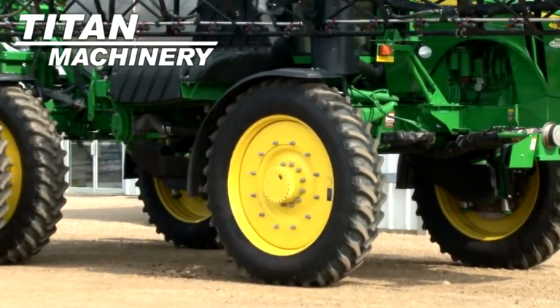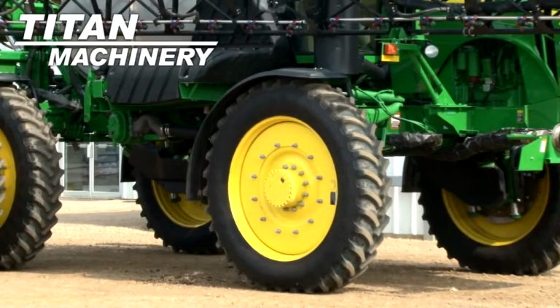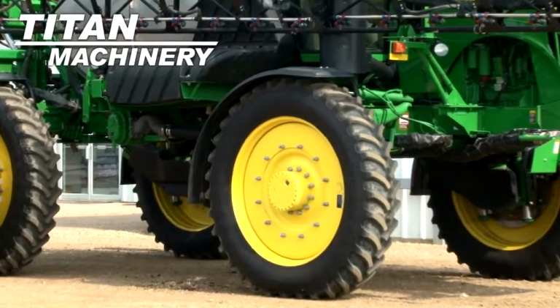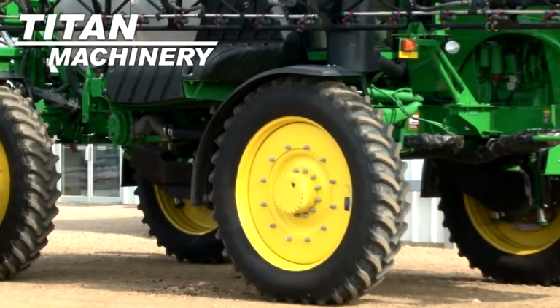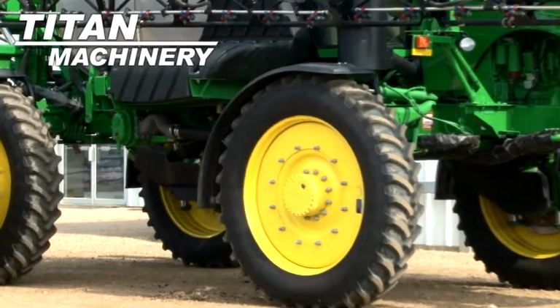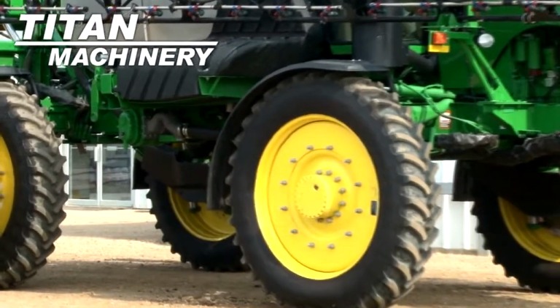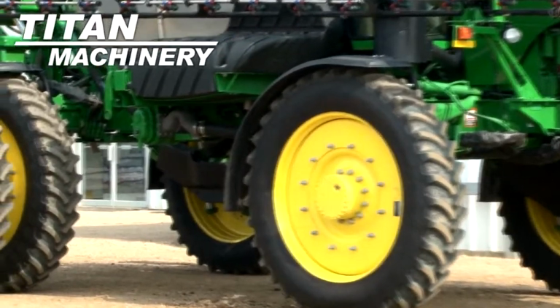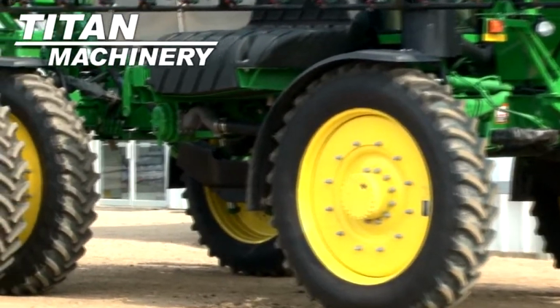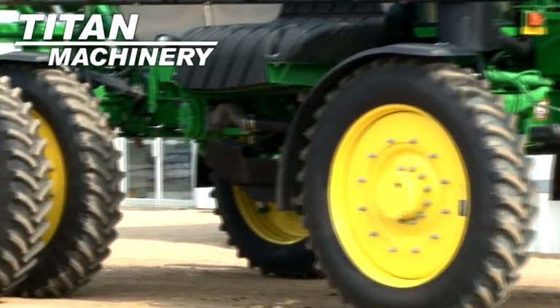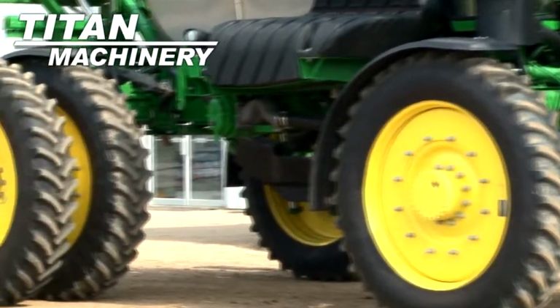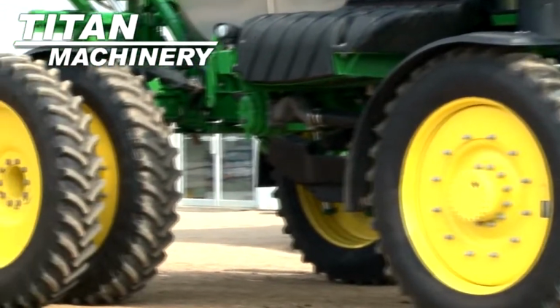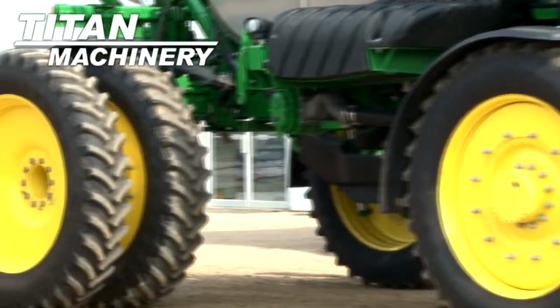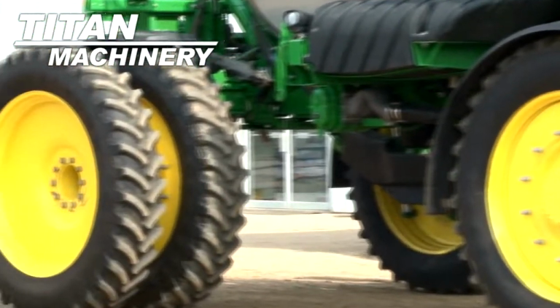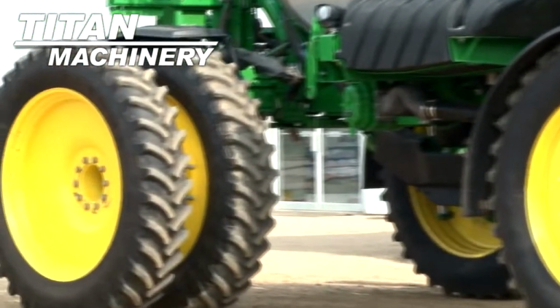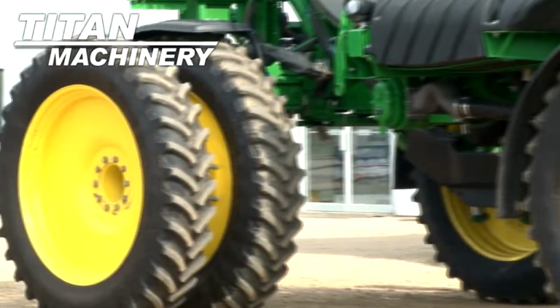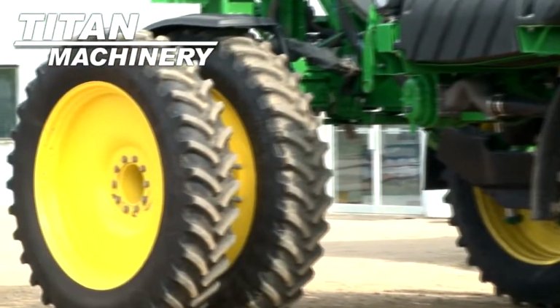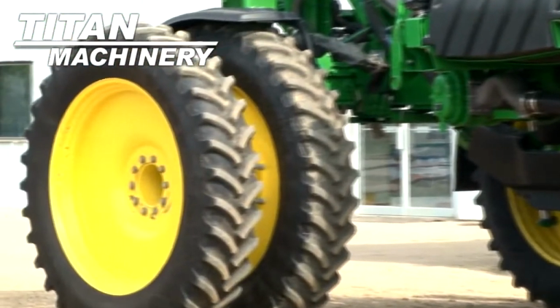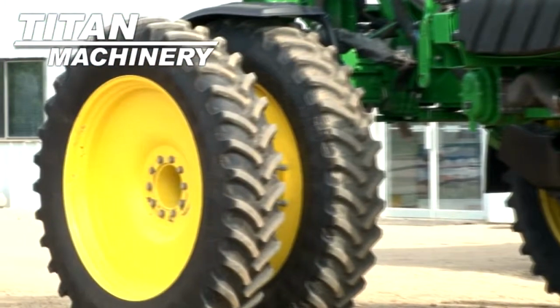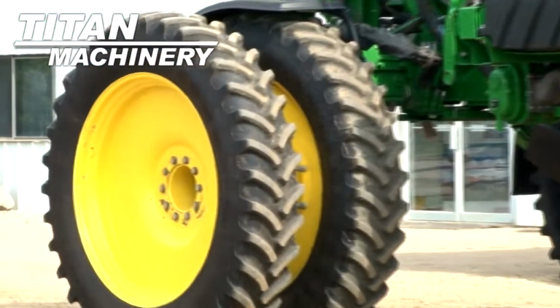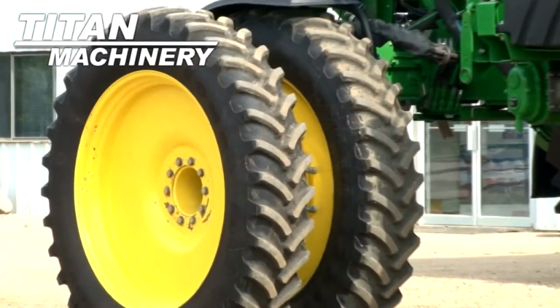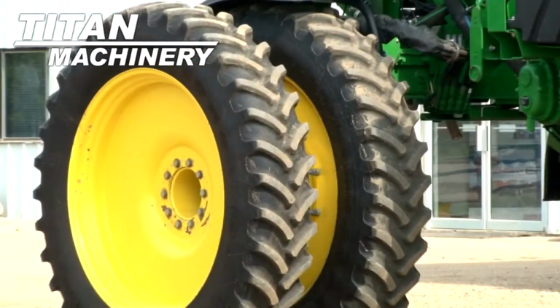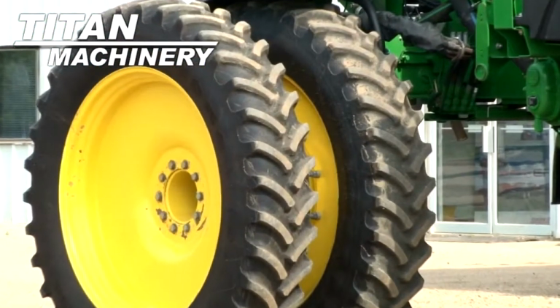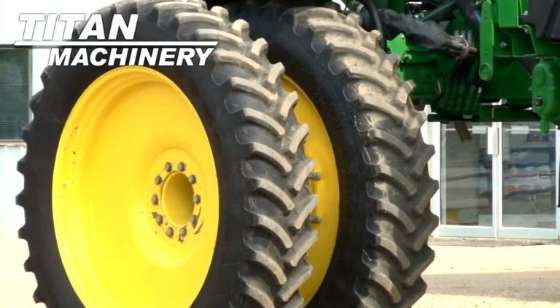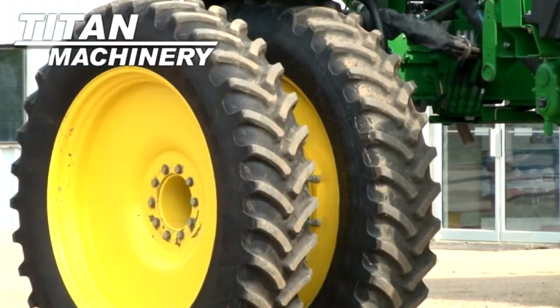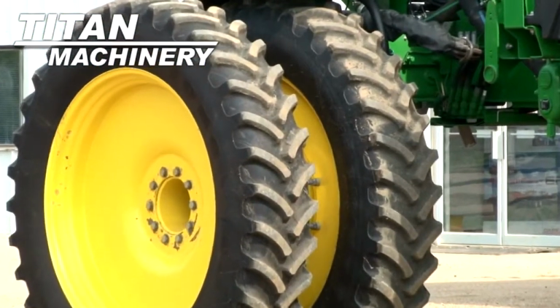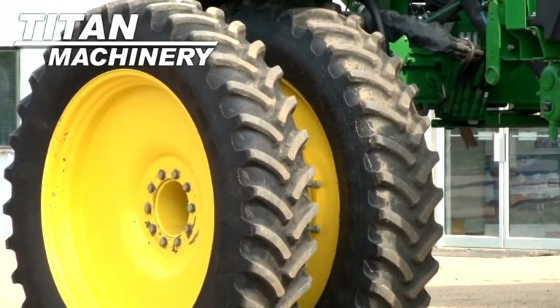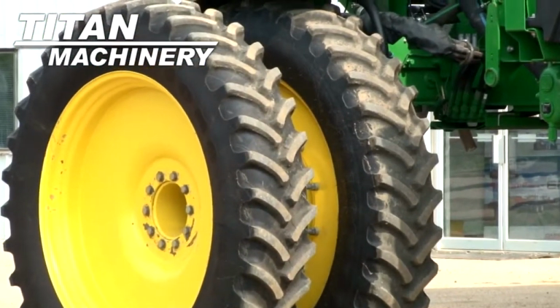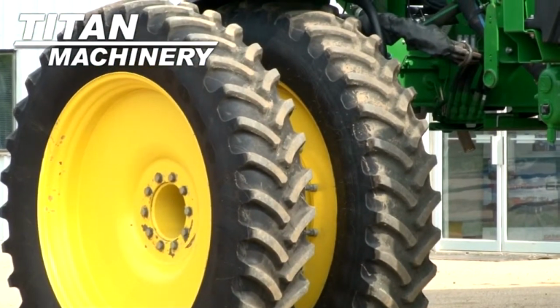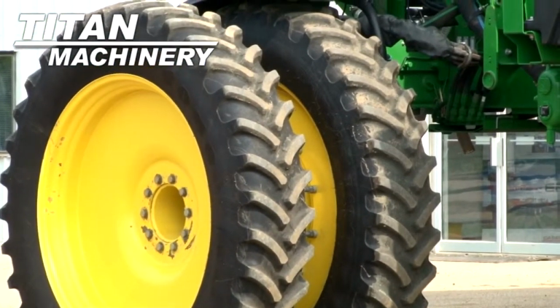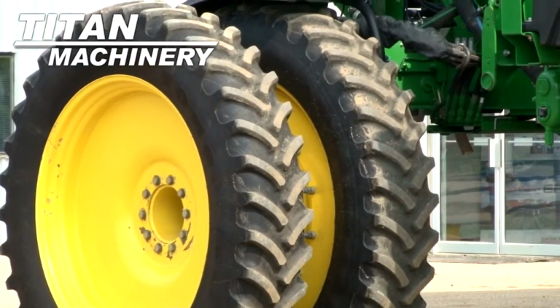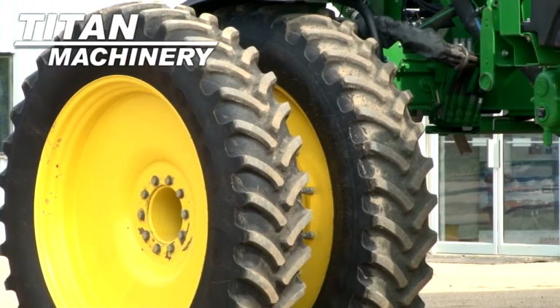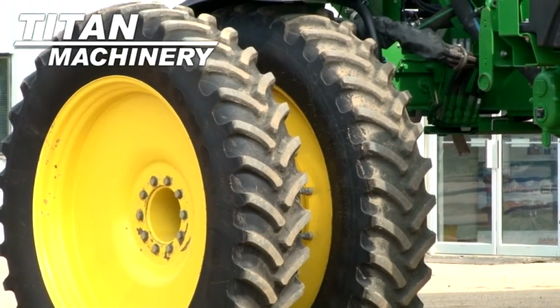Tires are 380/105 R50s. It does have rear duals.